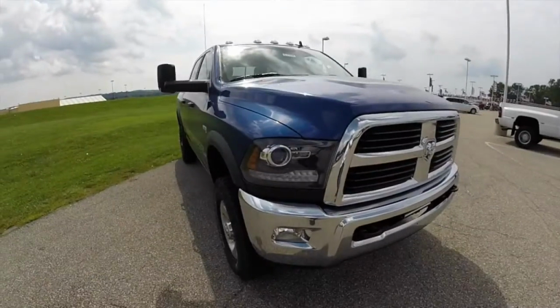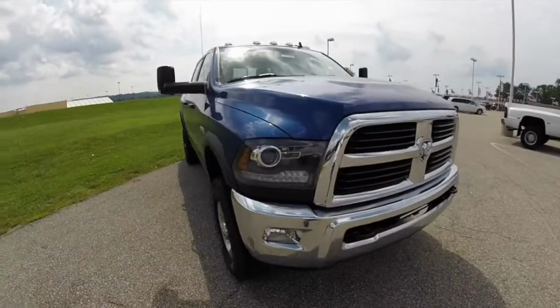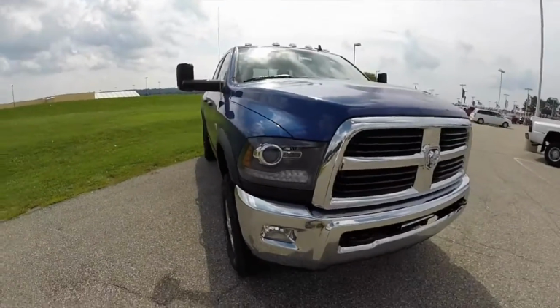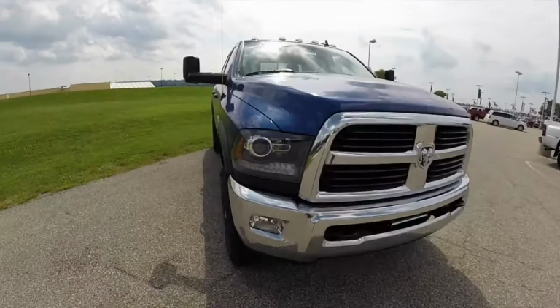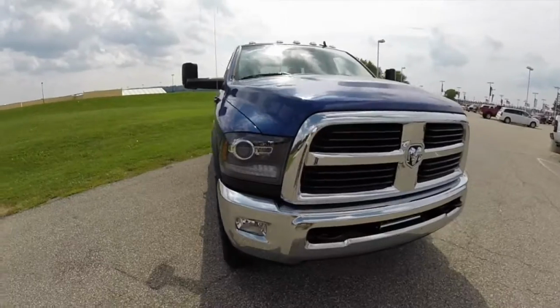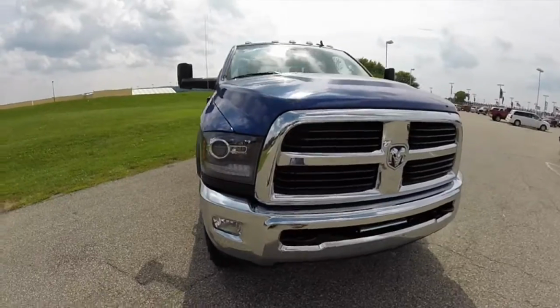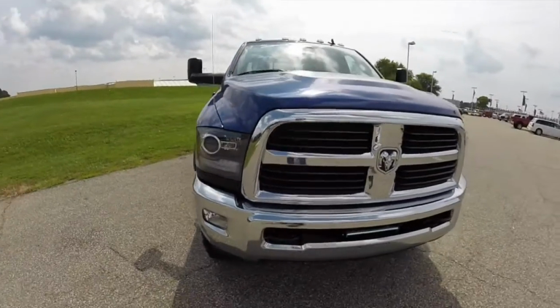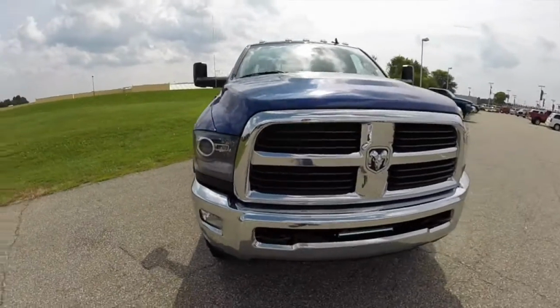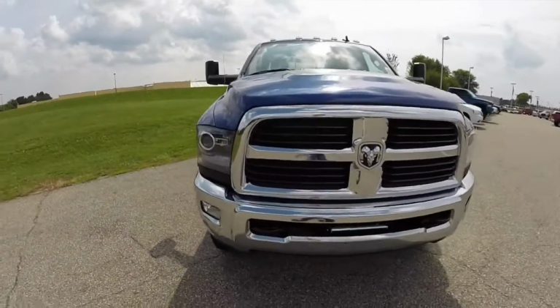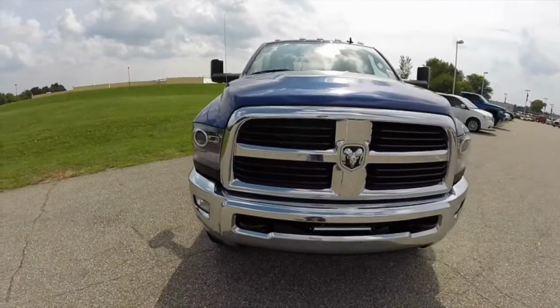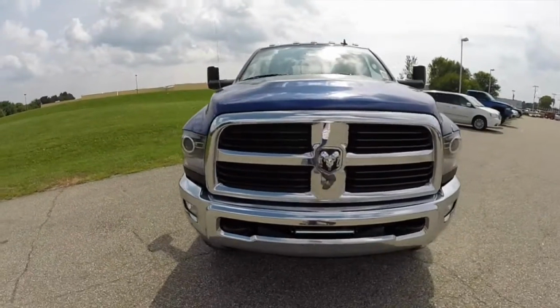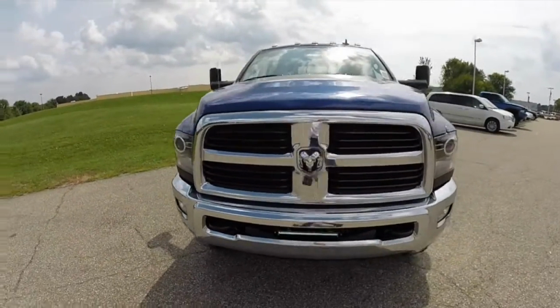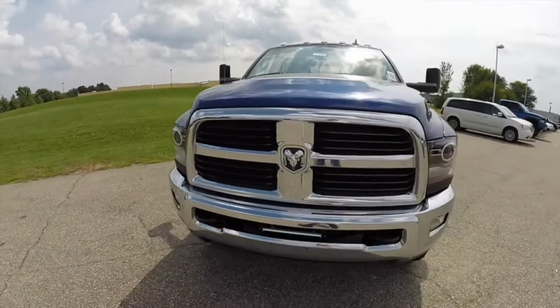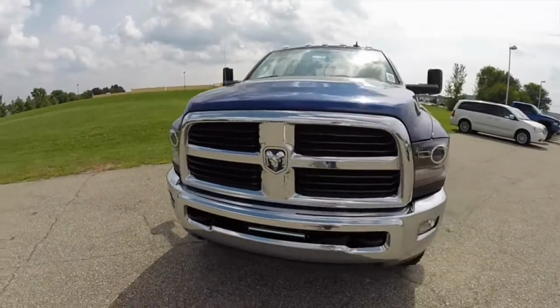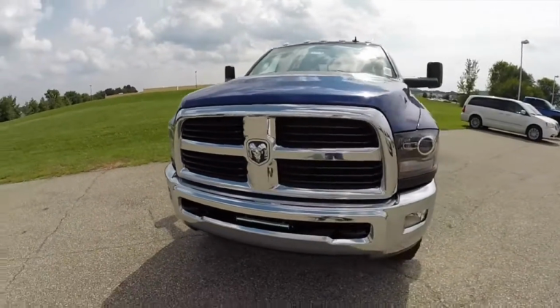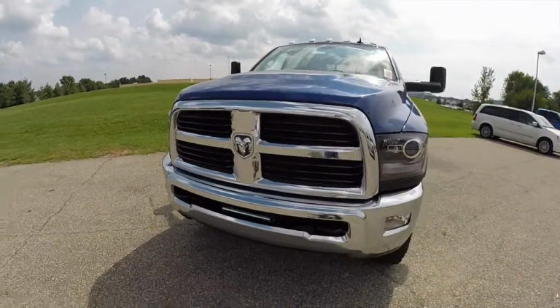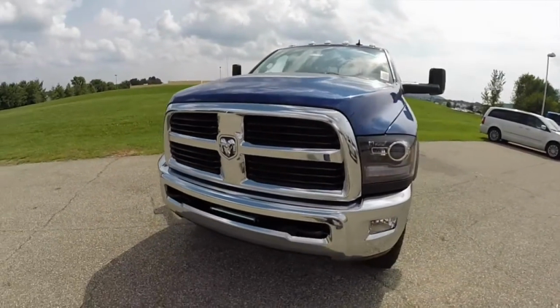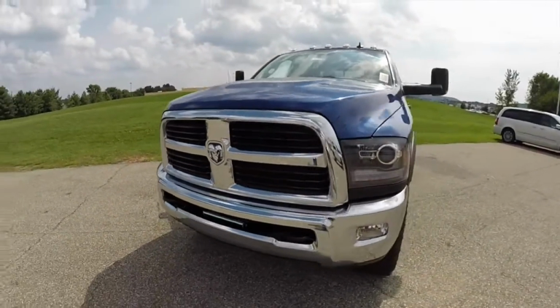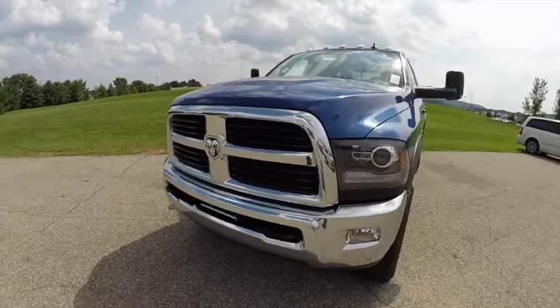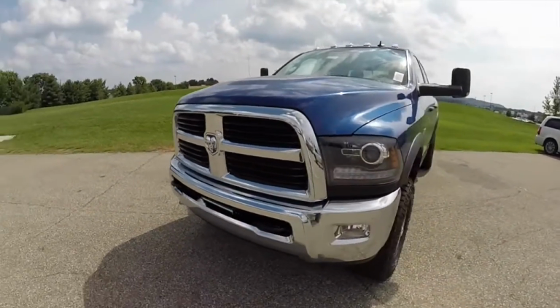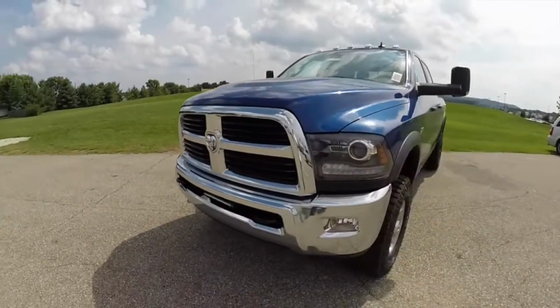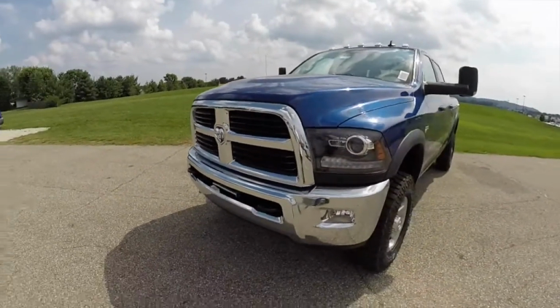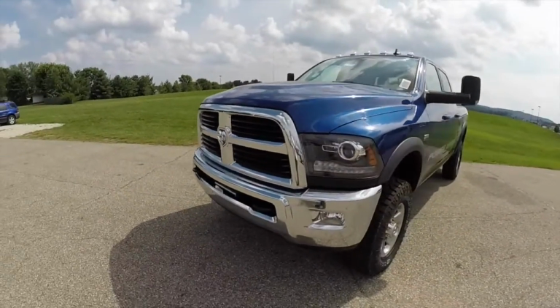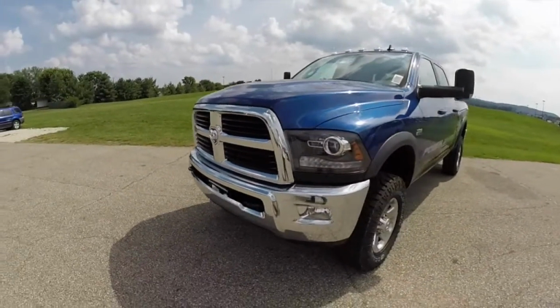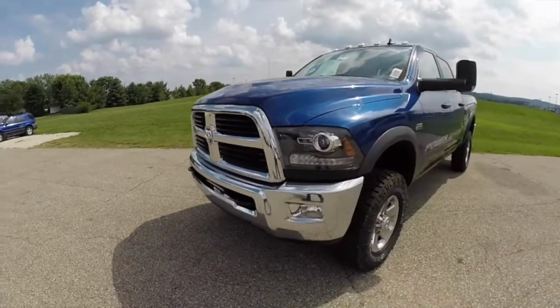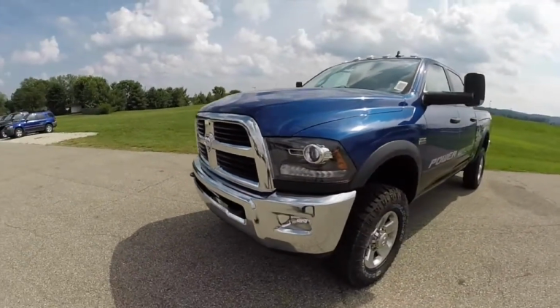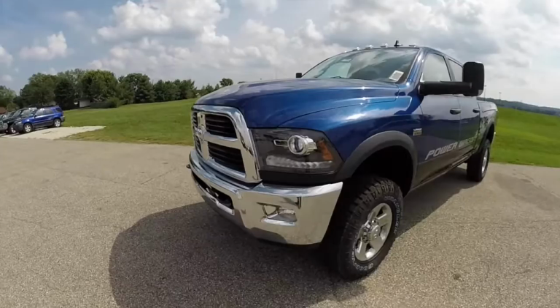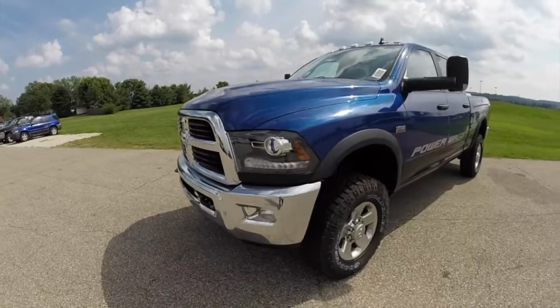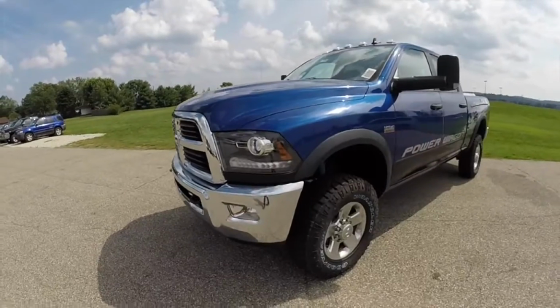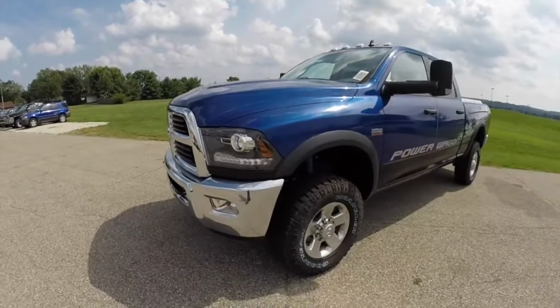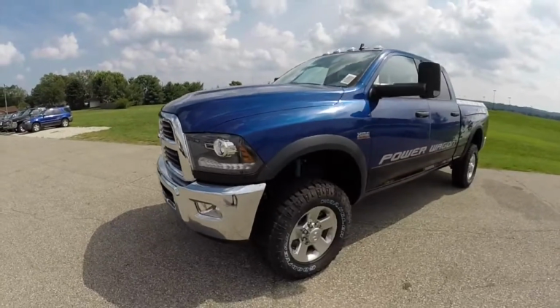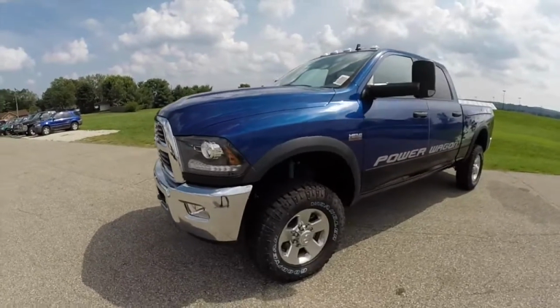Hello everyone, today we're going to take a quick walk around look at this 2014 Ram 2500 Power Wagon Crew Cab.